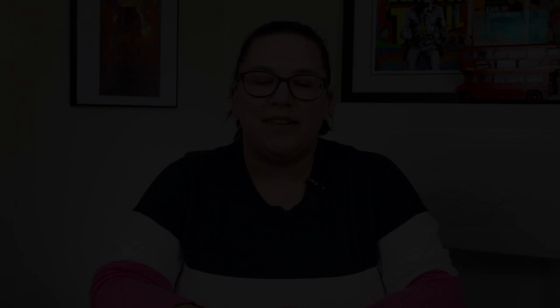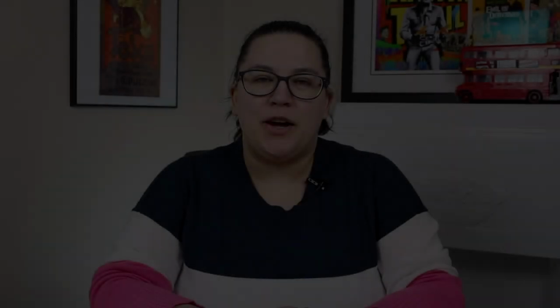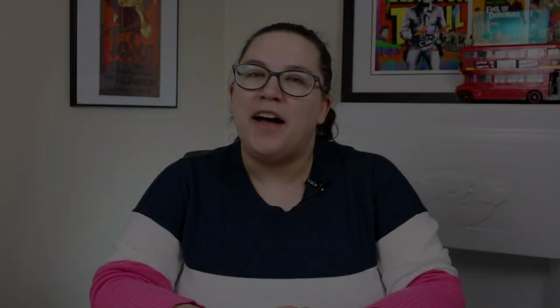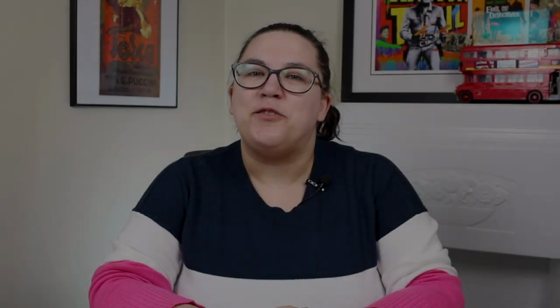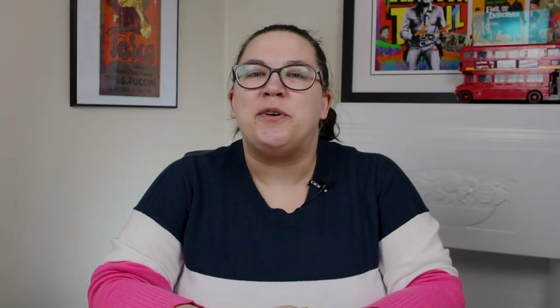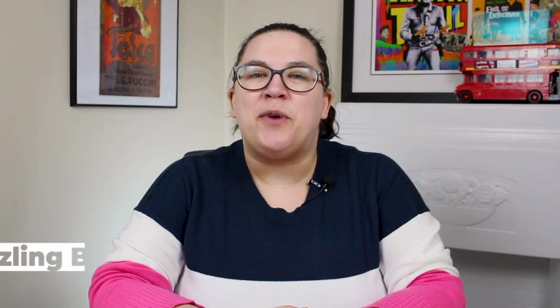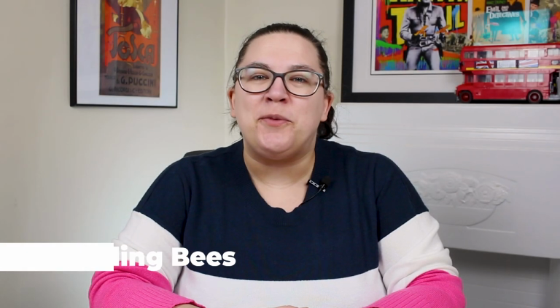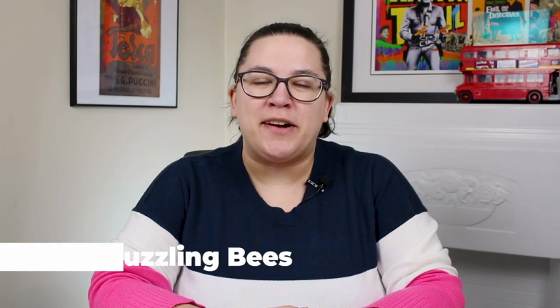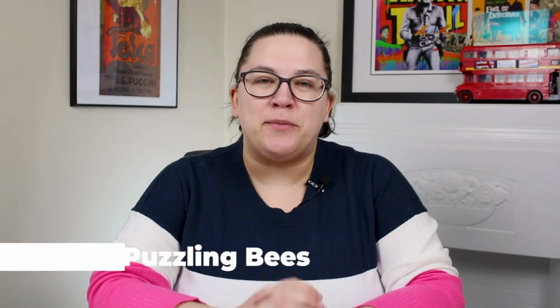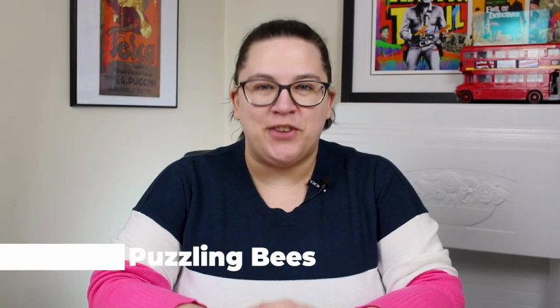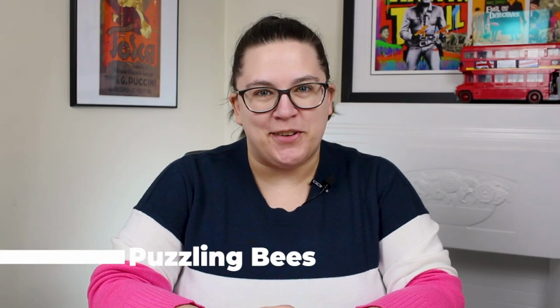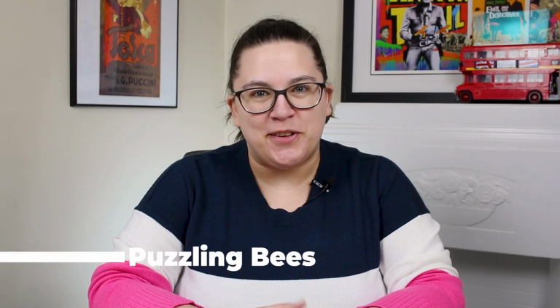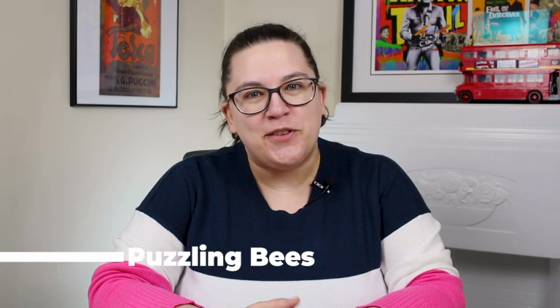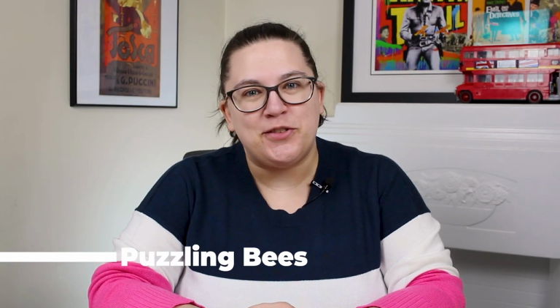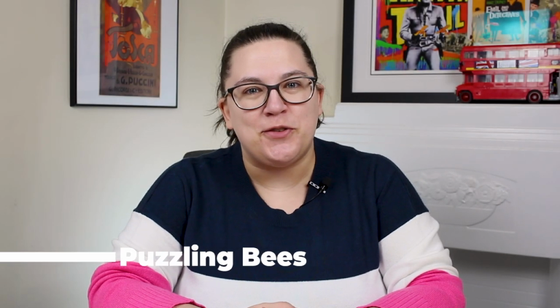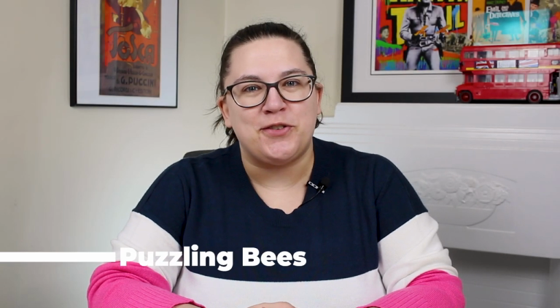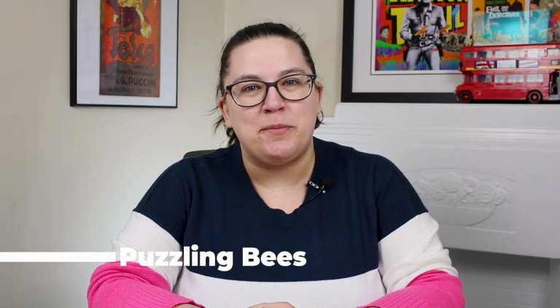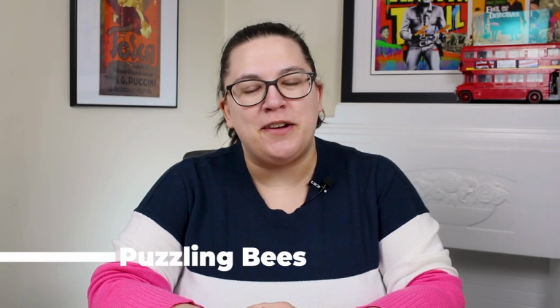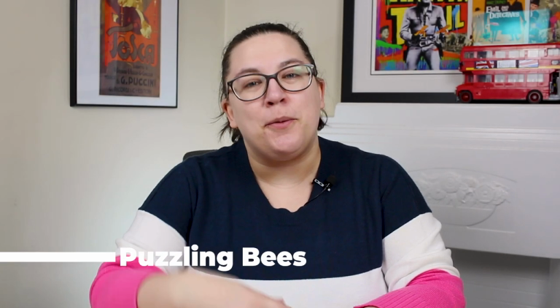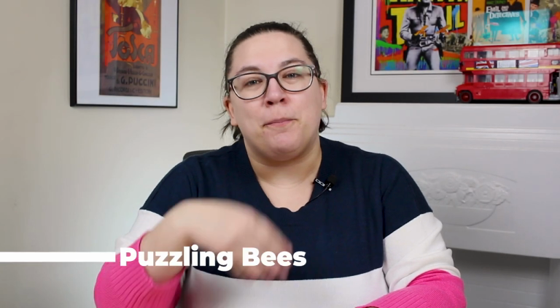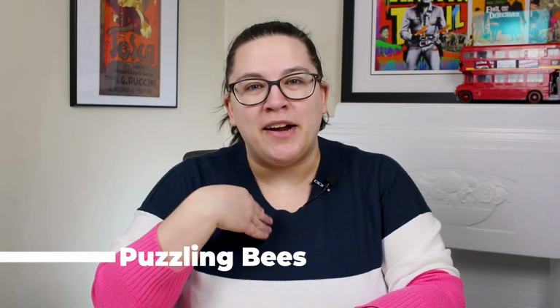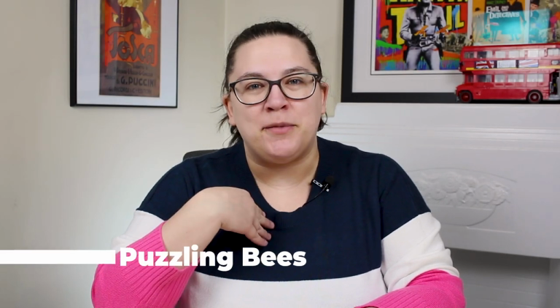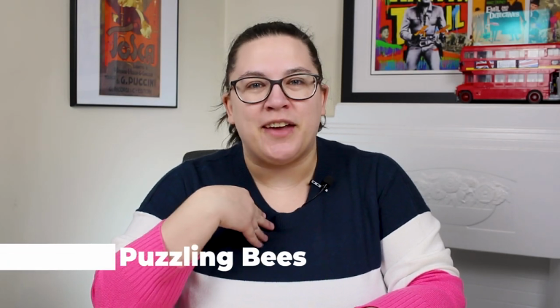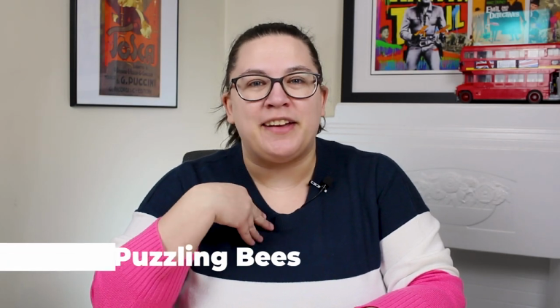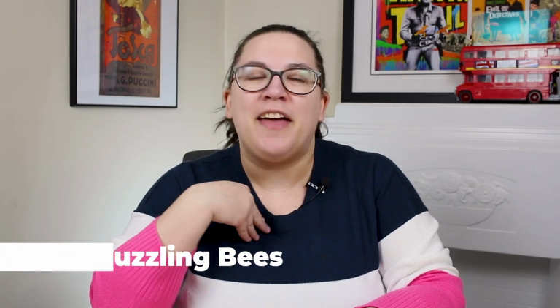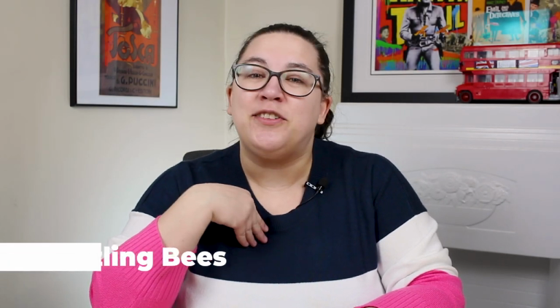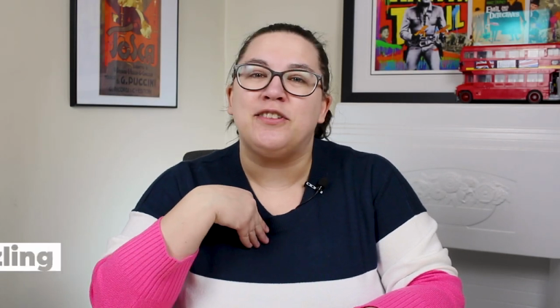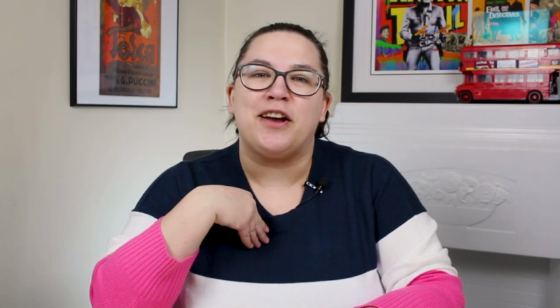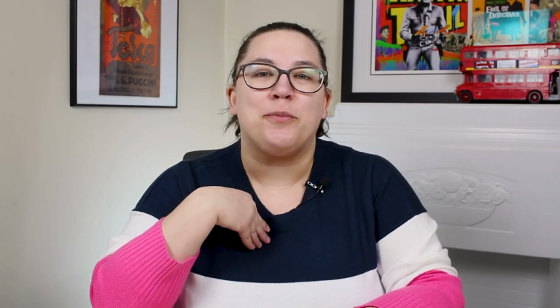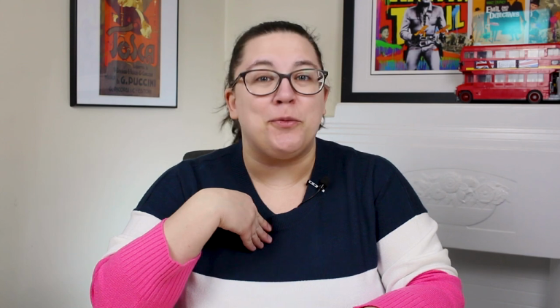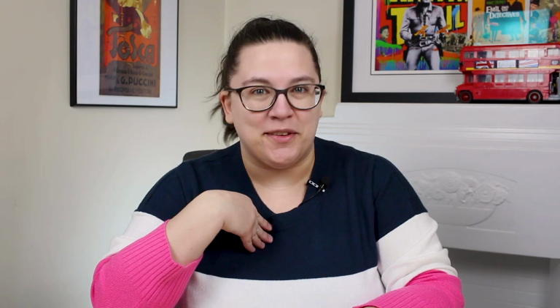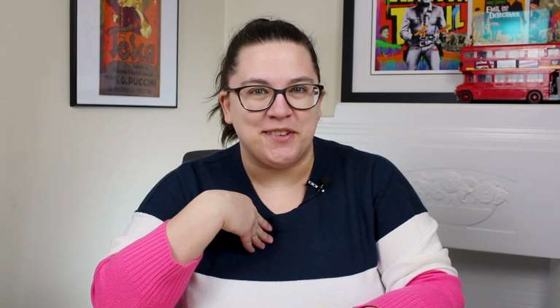Hi everyone and welcome back to my channel. If this is your first time here, my name is Kelly and this is a channel about puzzles.